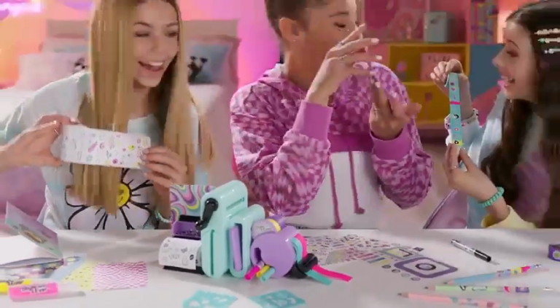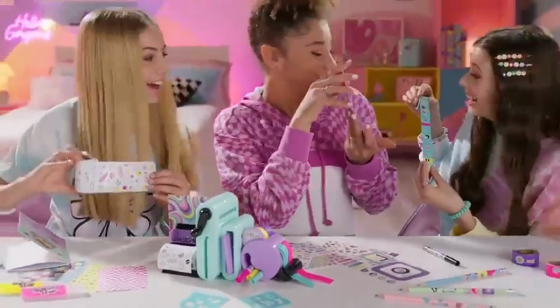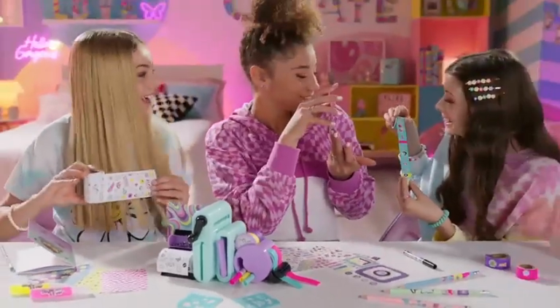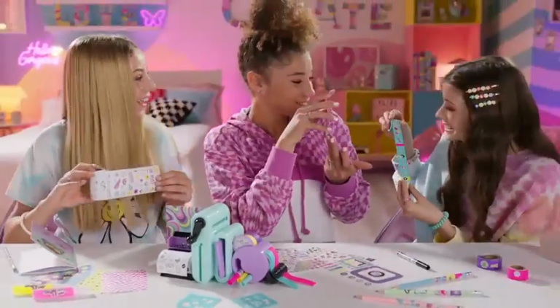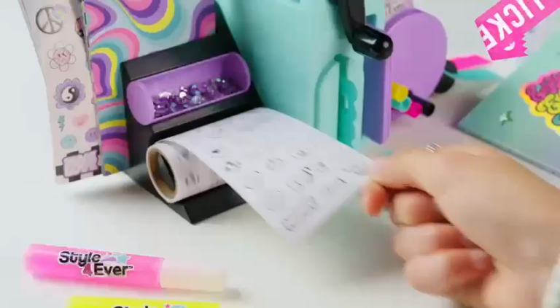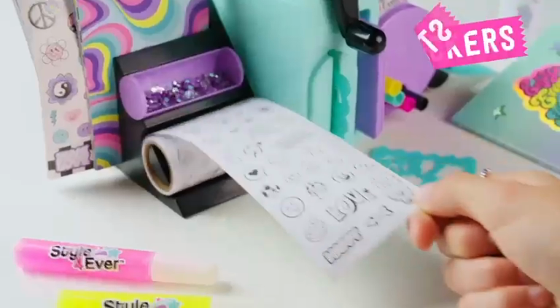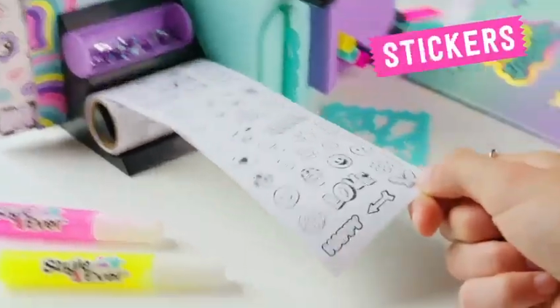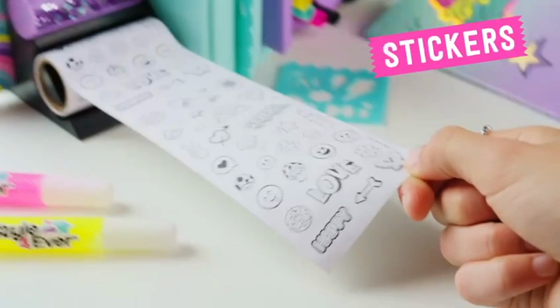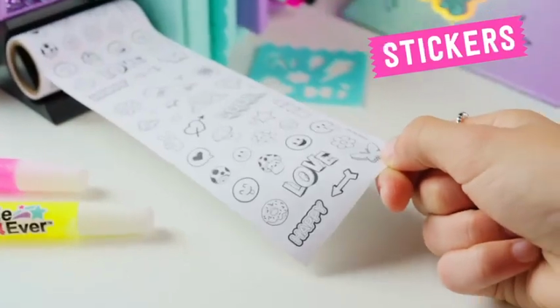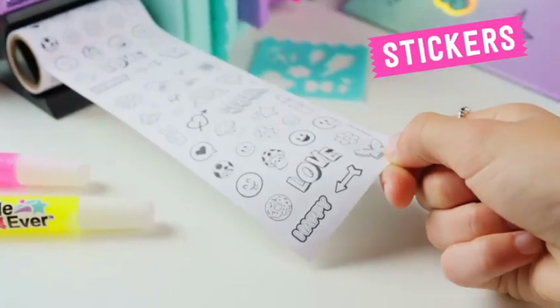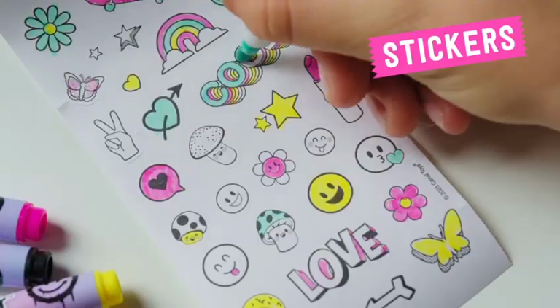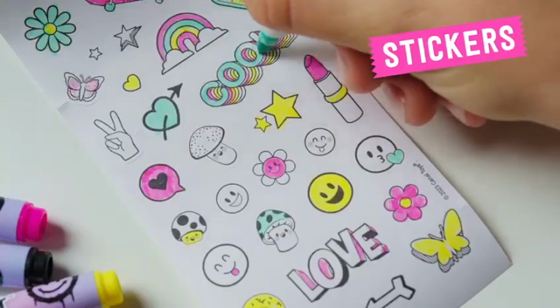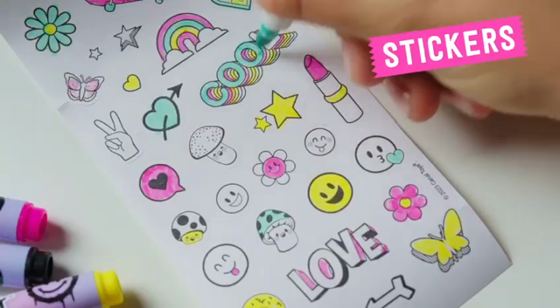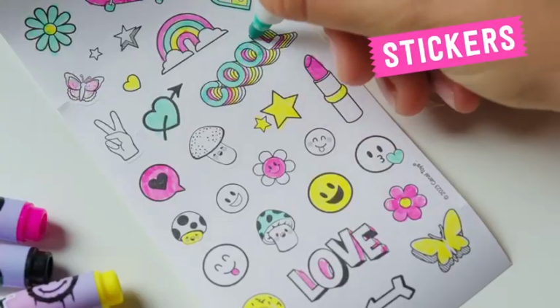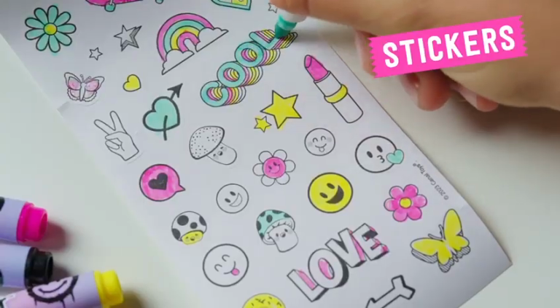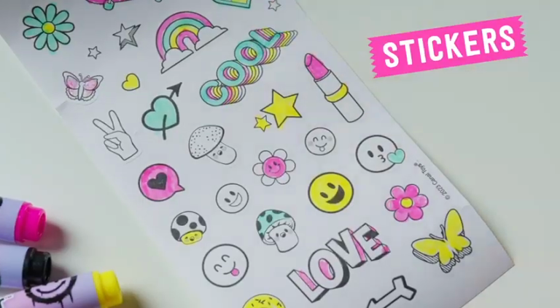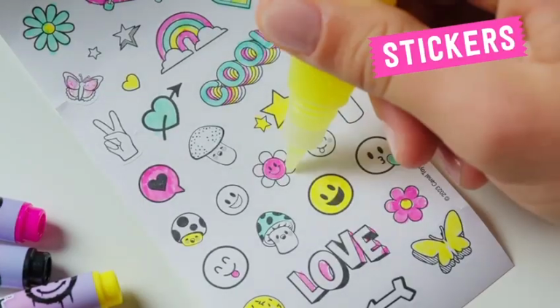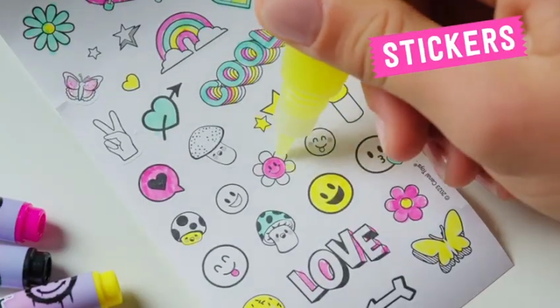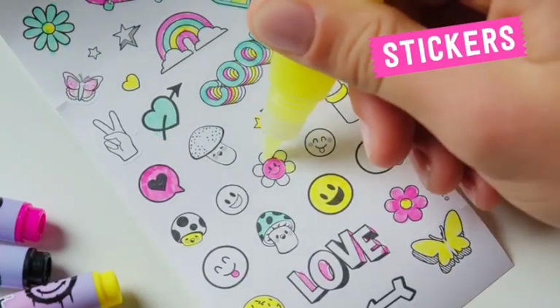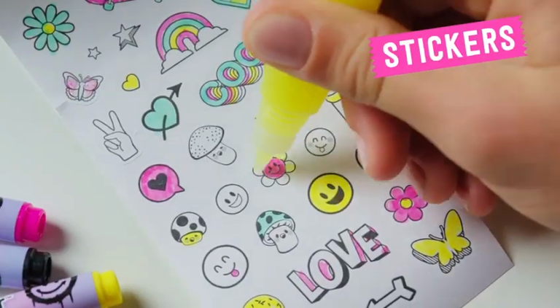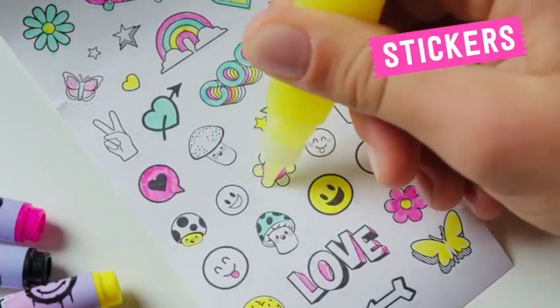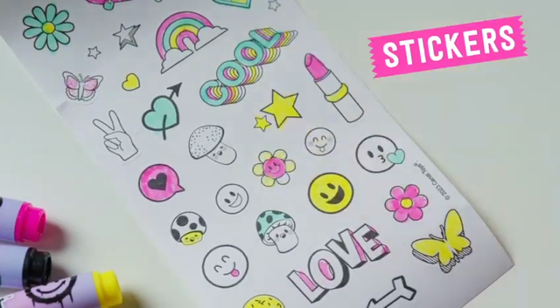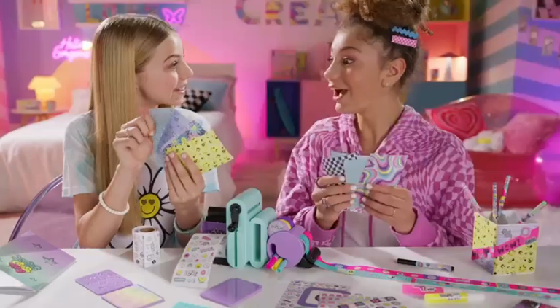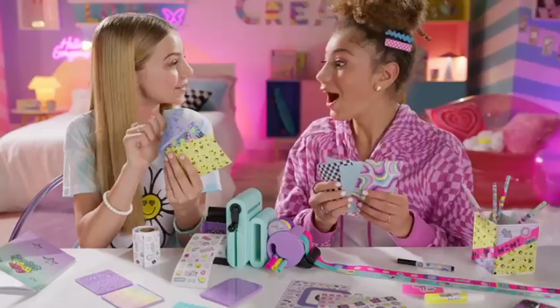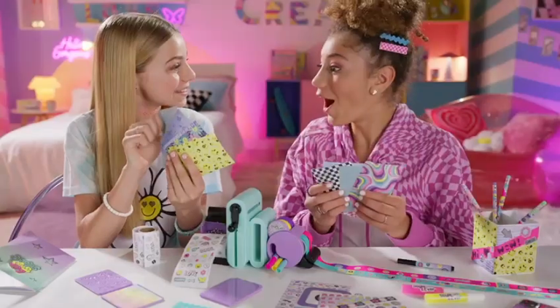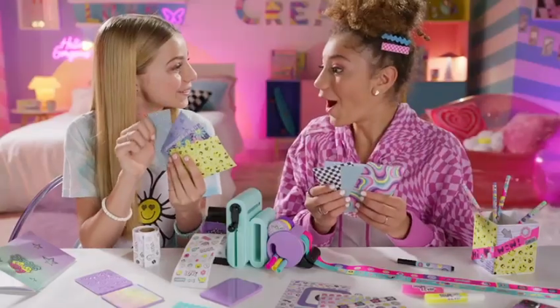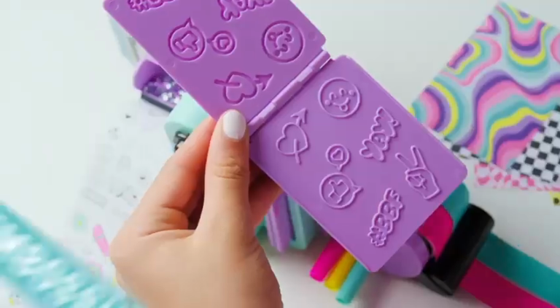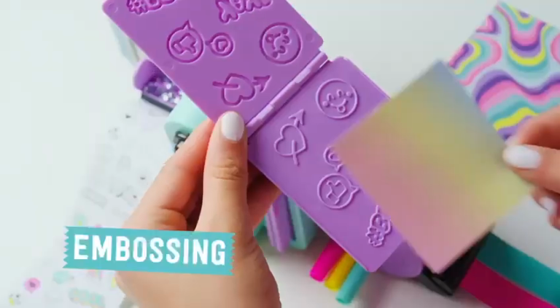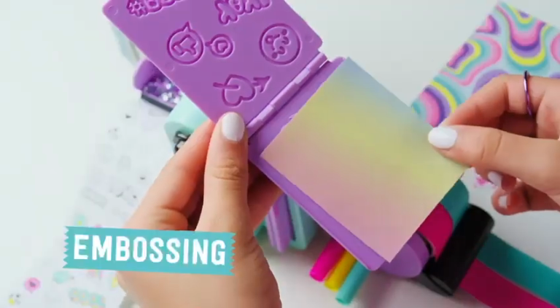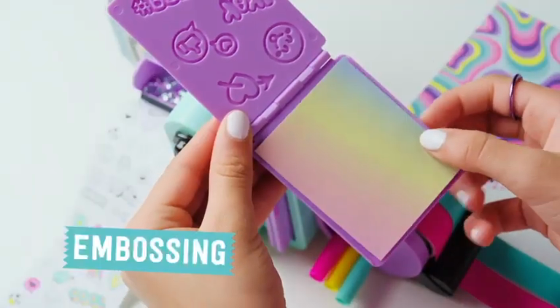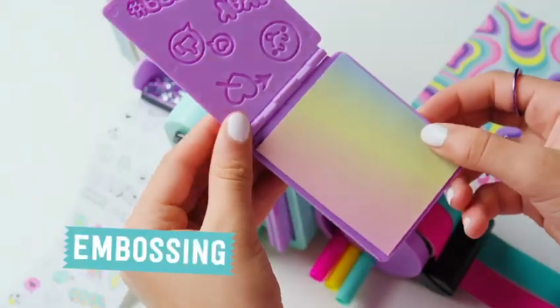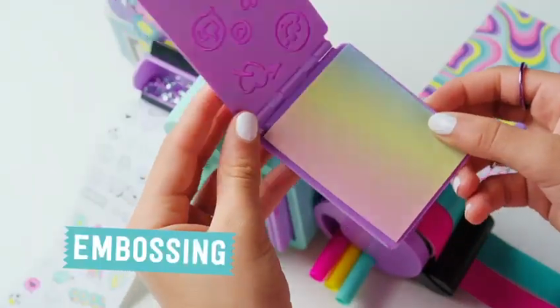Color amazing stickers and add glitters! Choose your pattern and emboss papers with cute shapes!